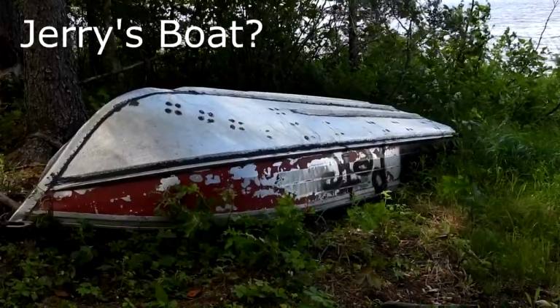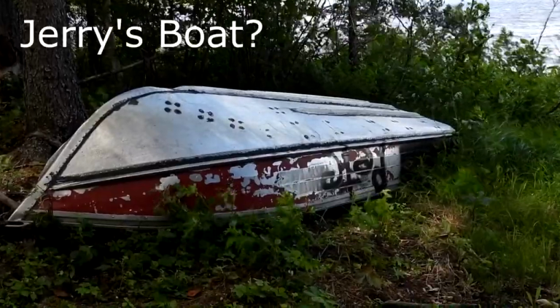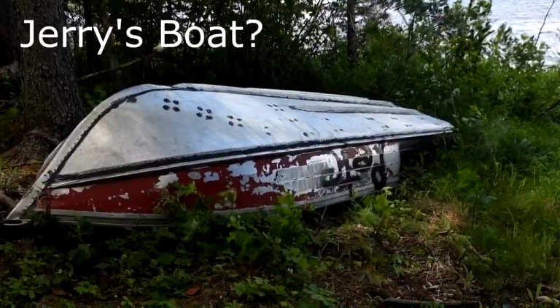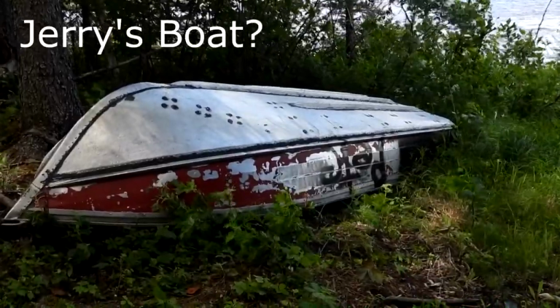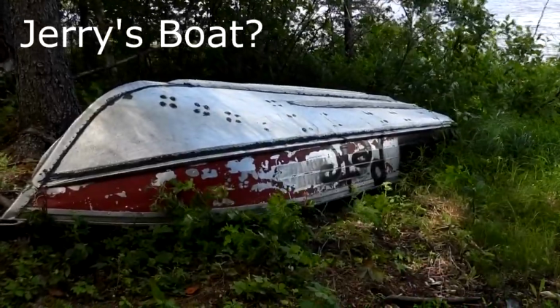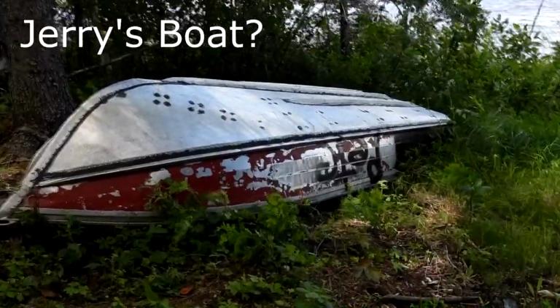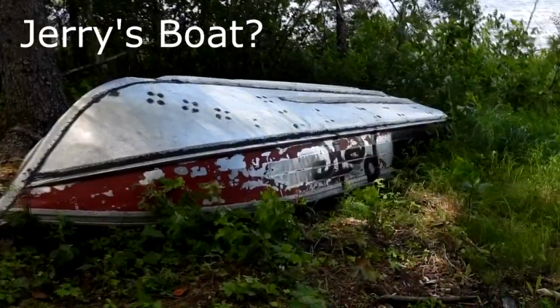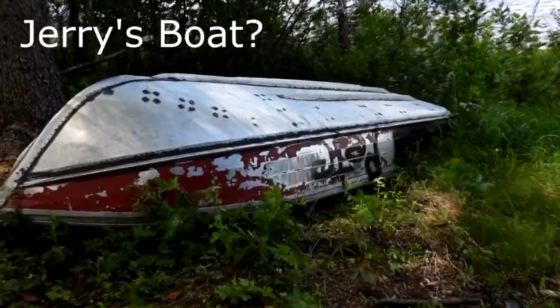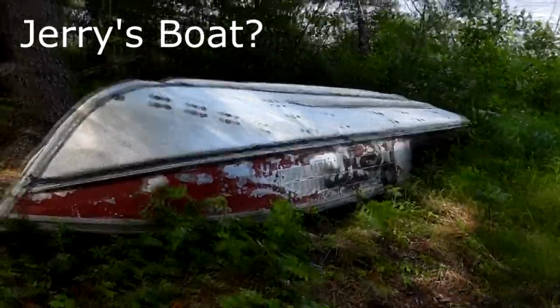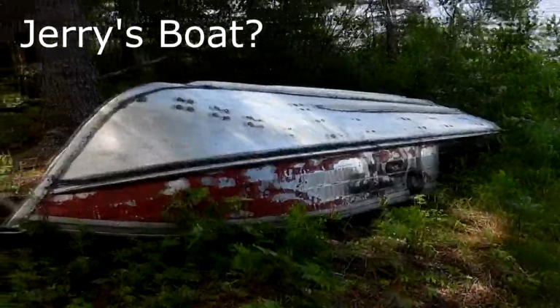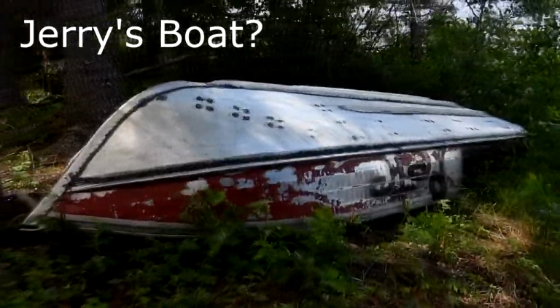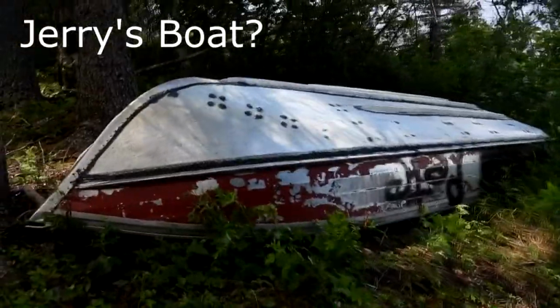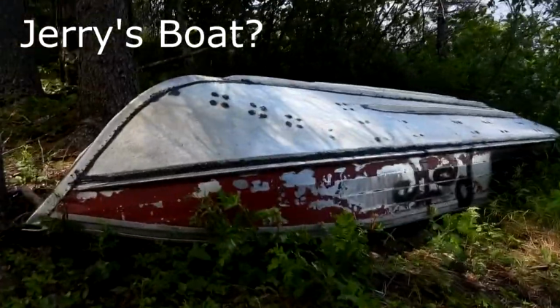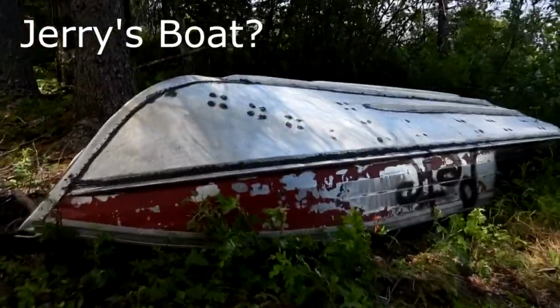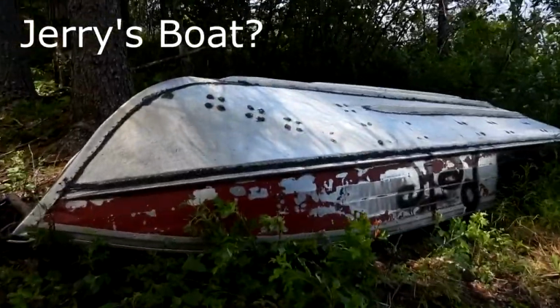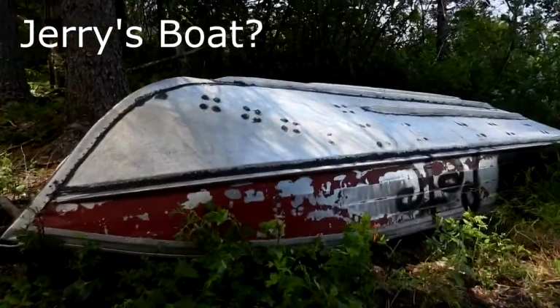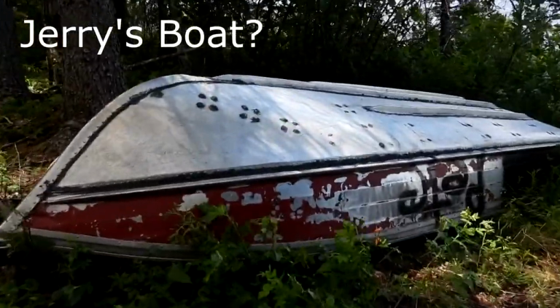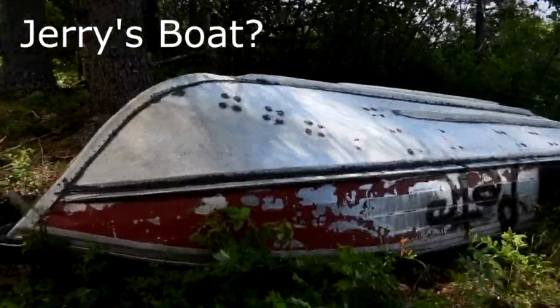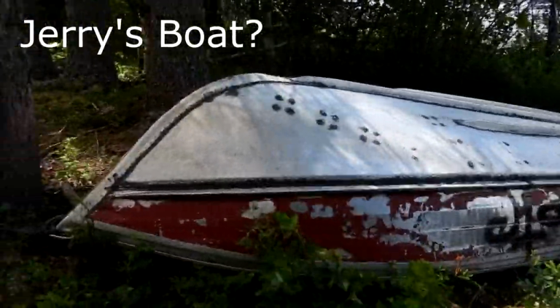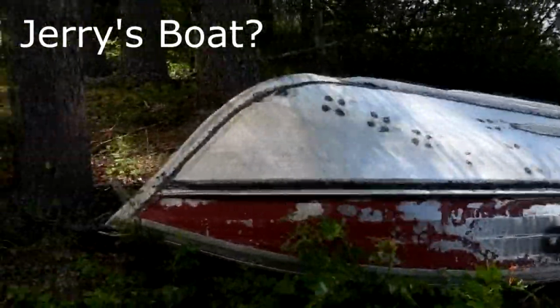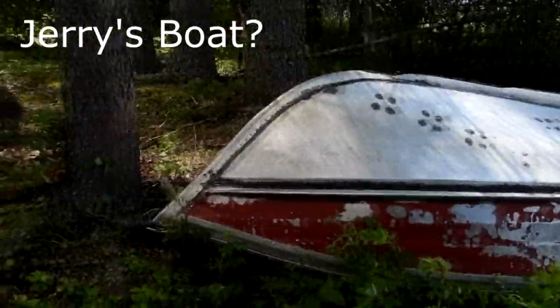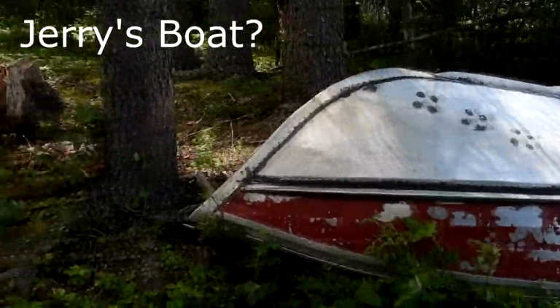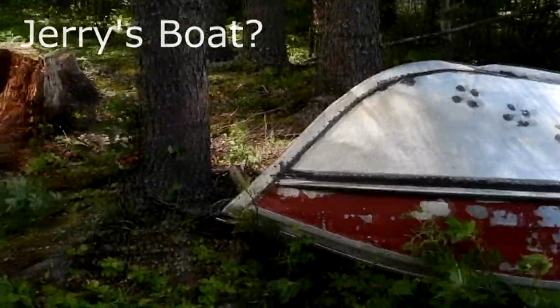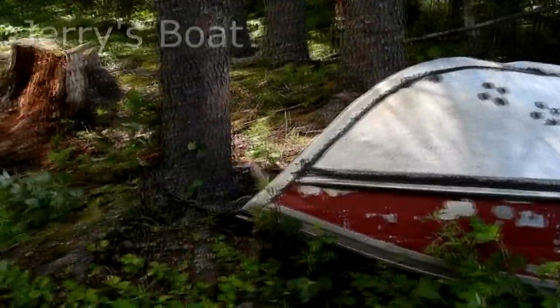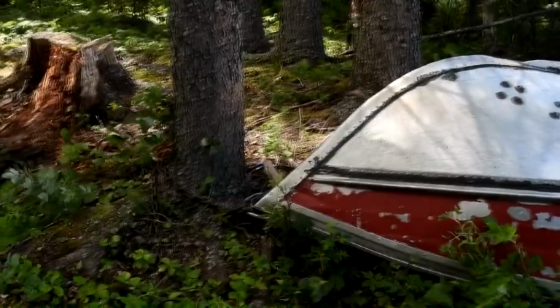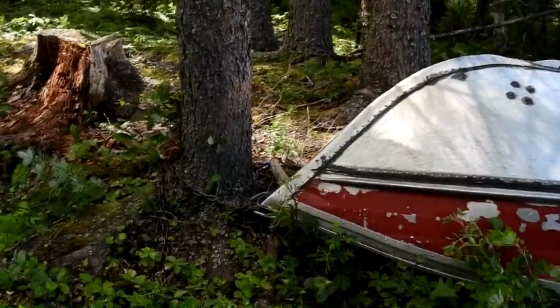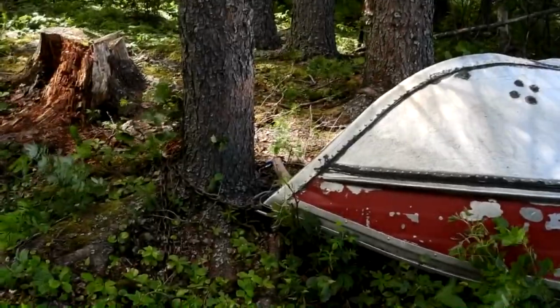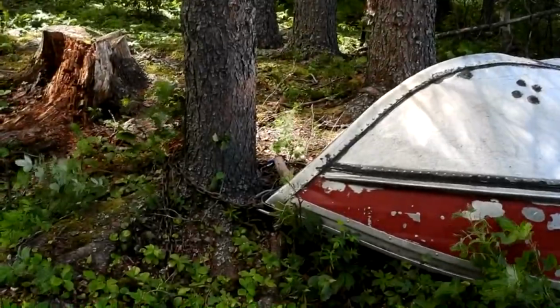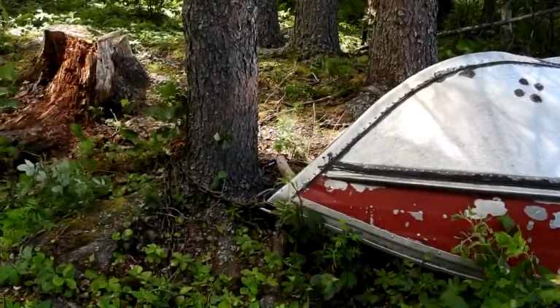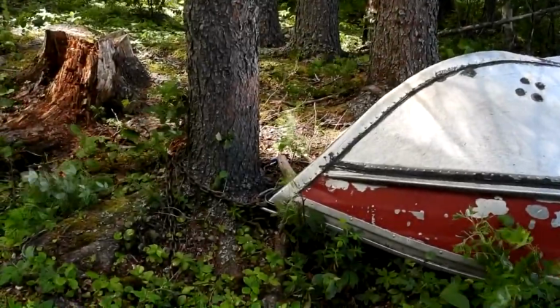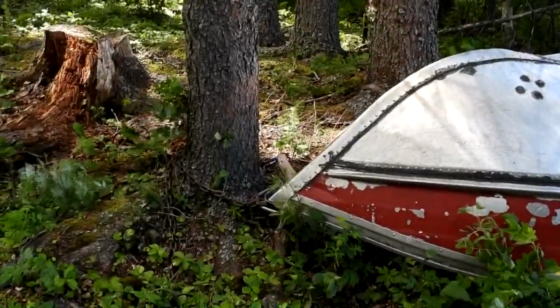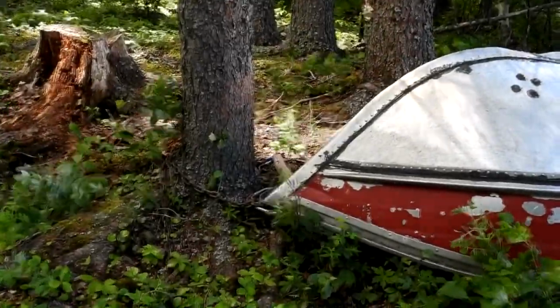So I guess this is Jerry's boat. No, it's actually chained up. Well, it's gross!